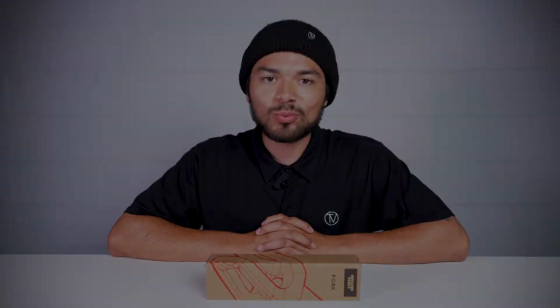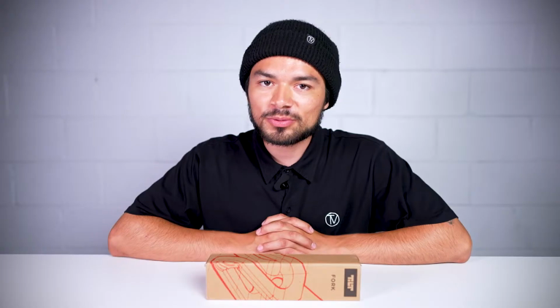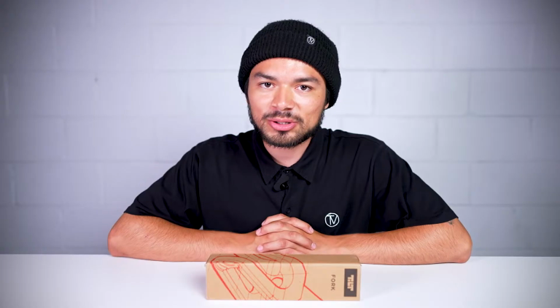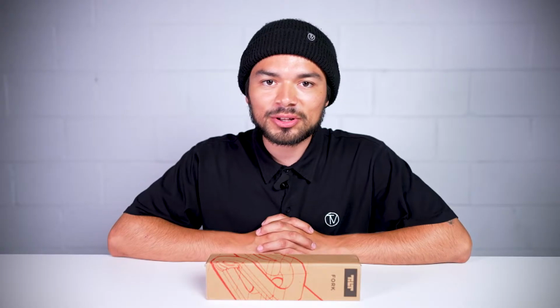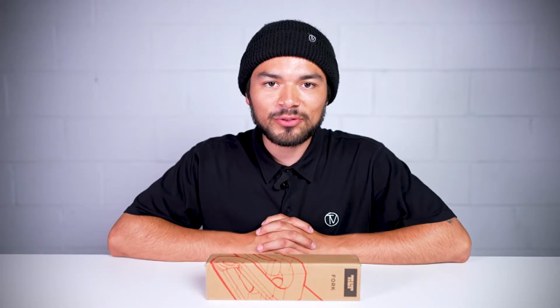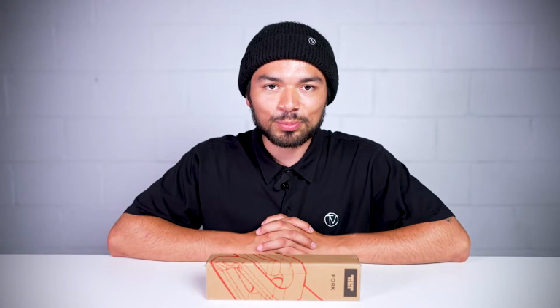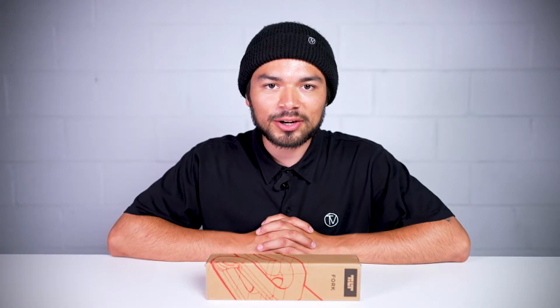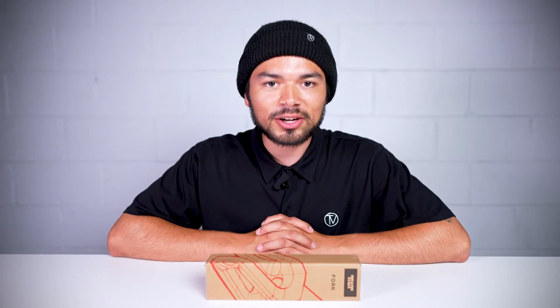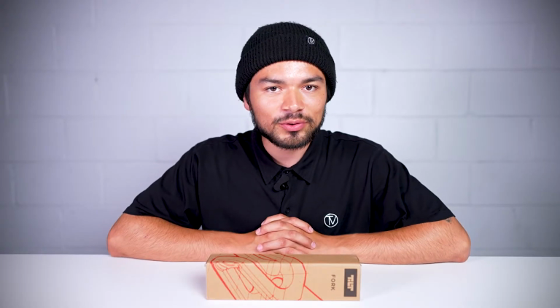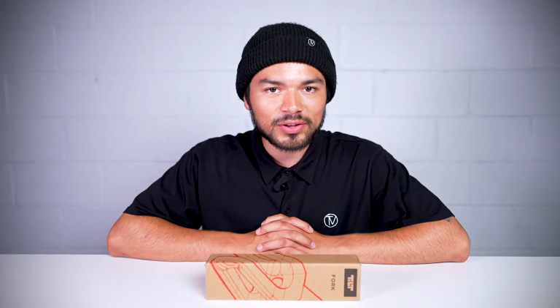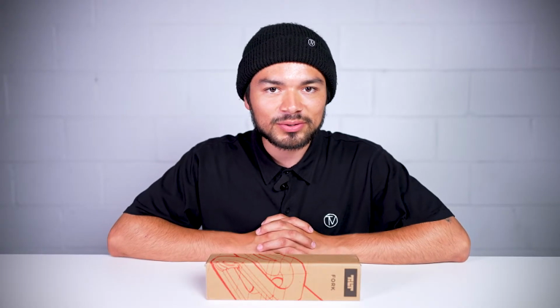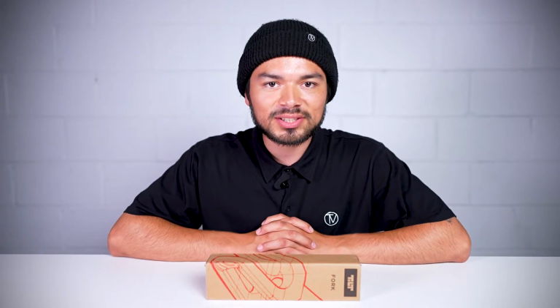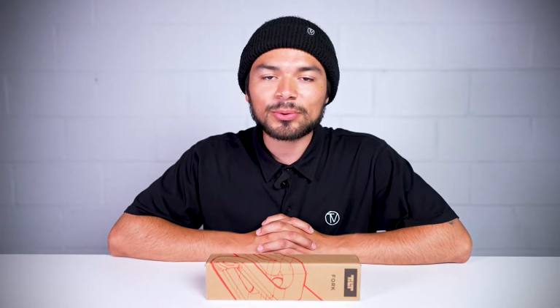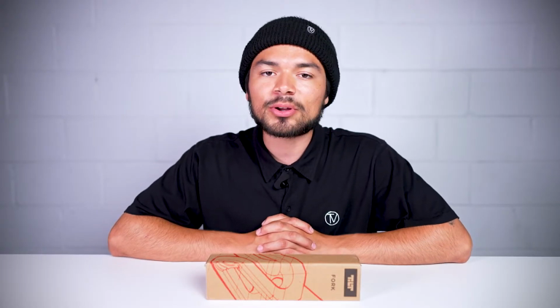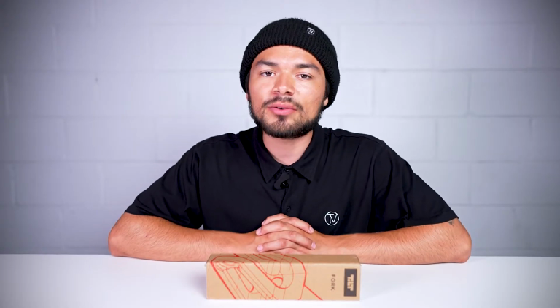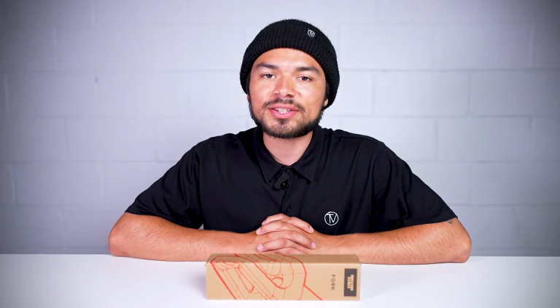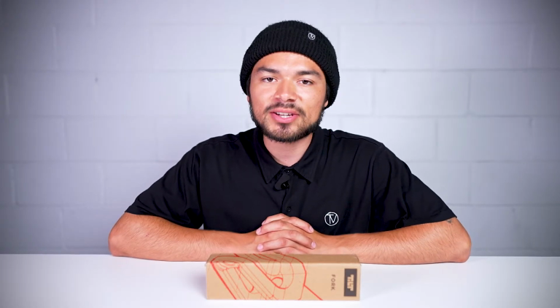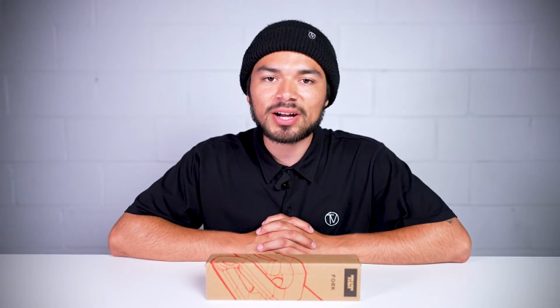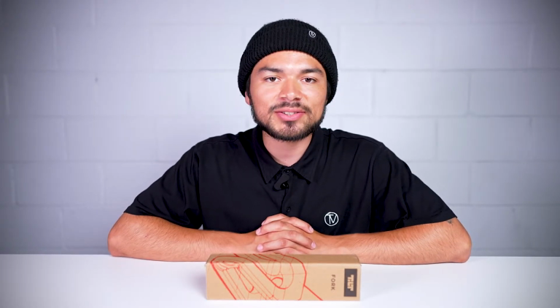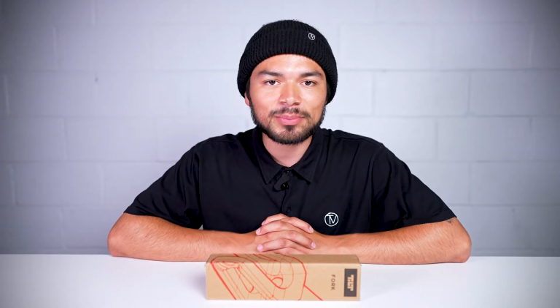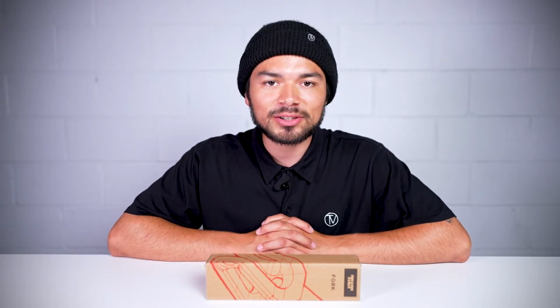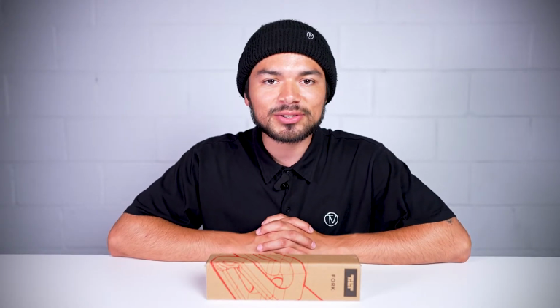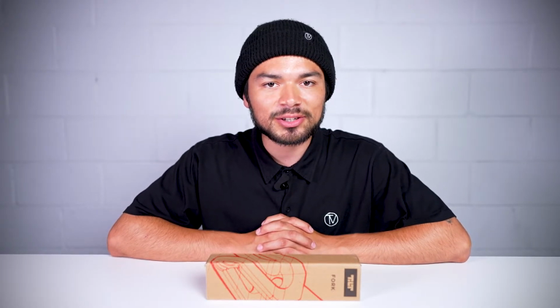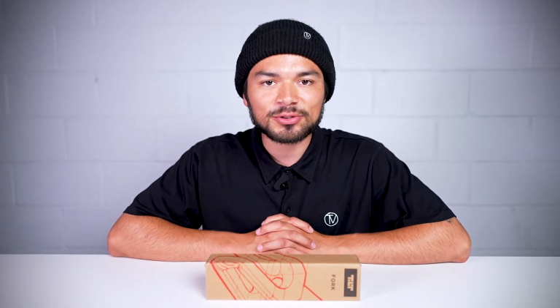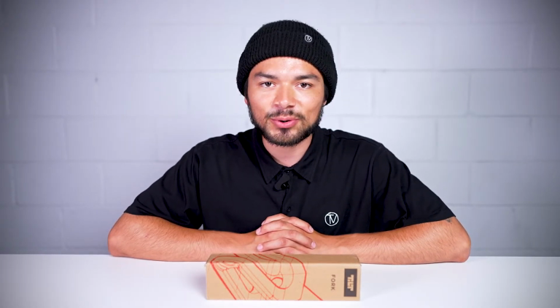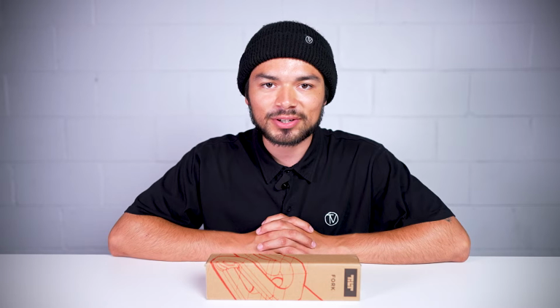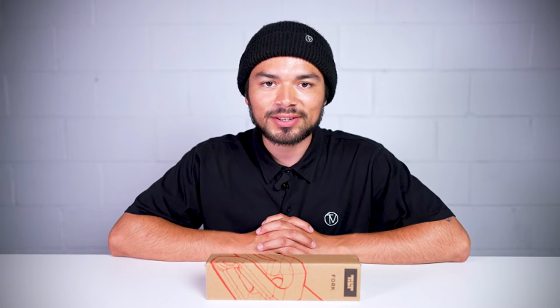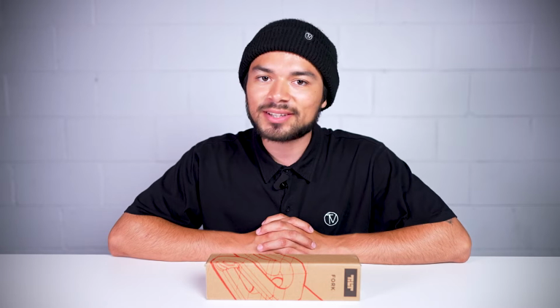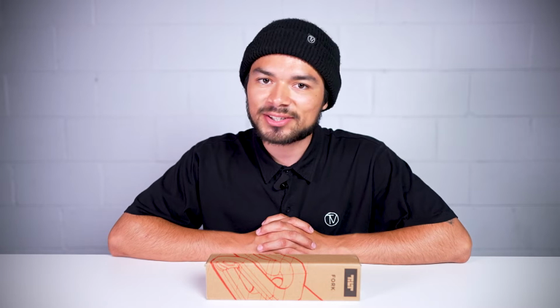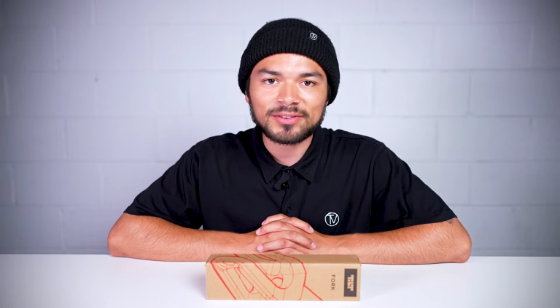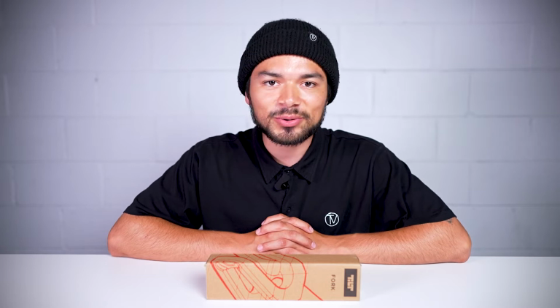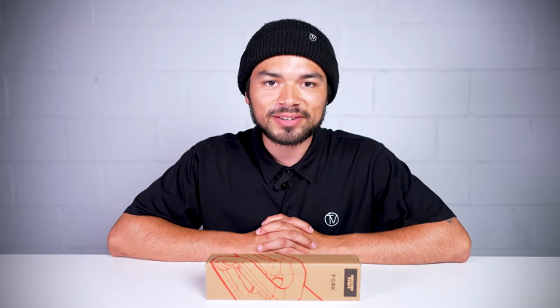Welcome to another Vault product overview. Today we're going over the Till Isaac Miller Signature Fork. Let's dive into it.